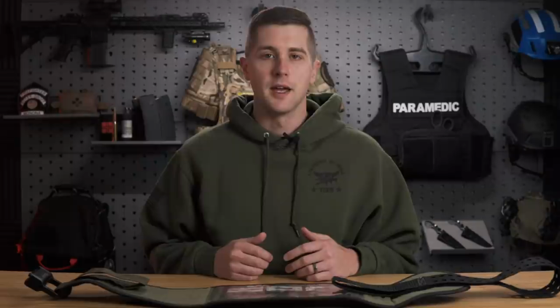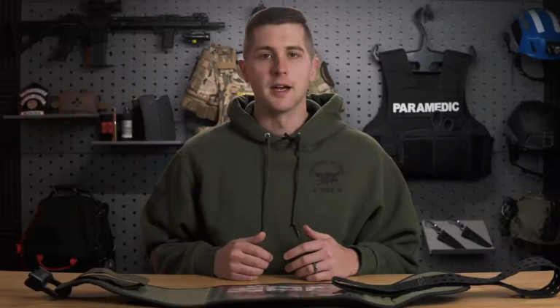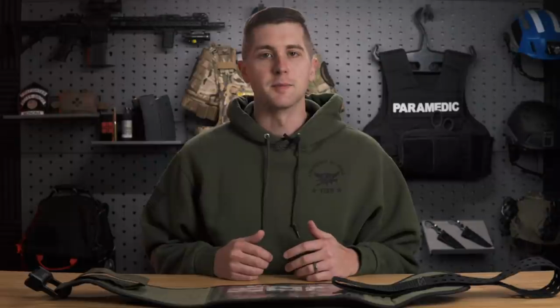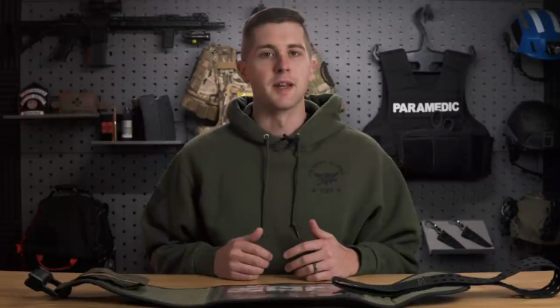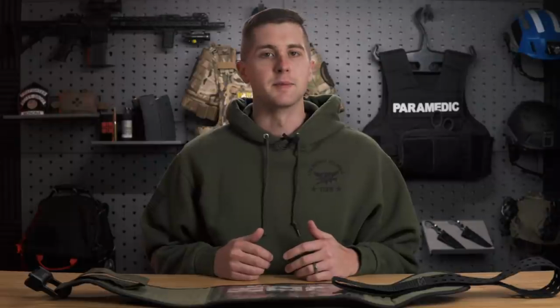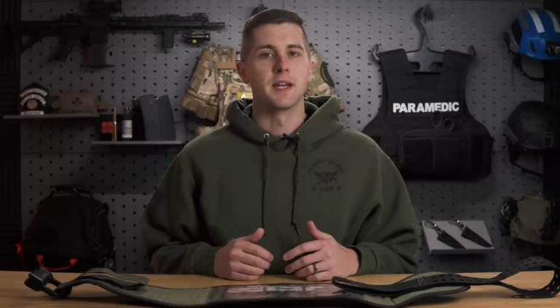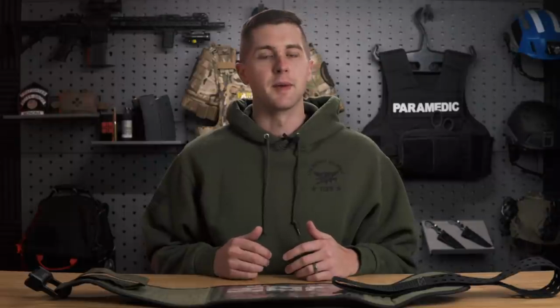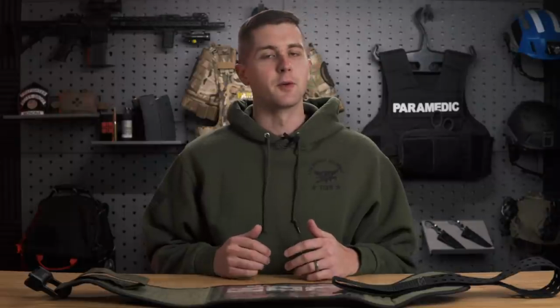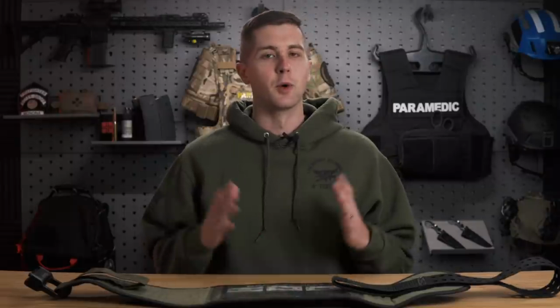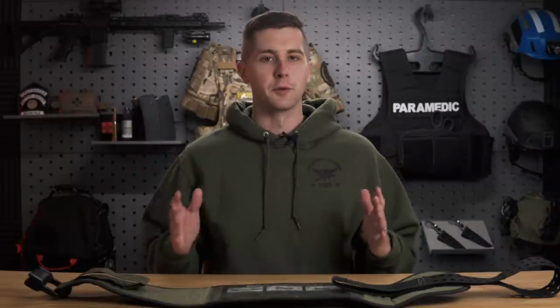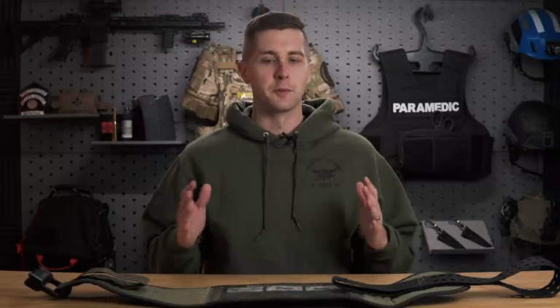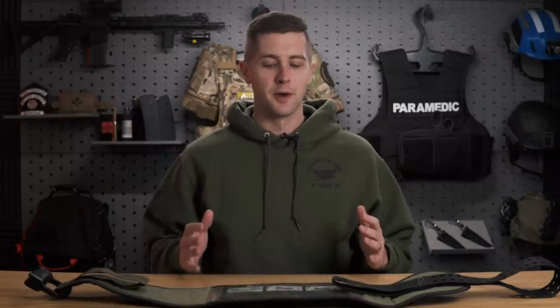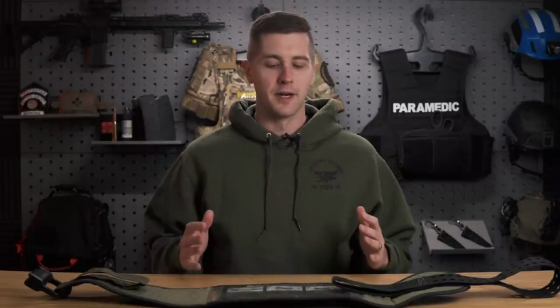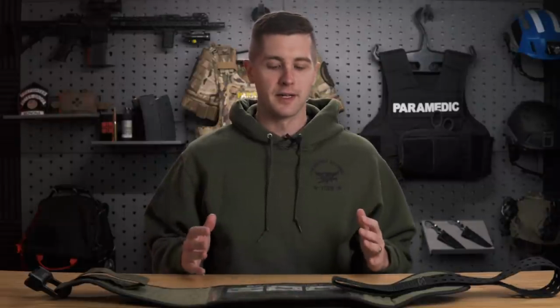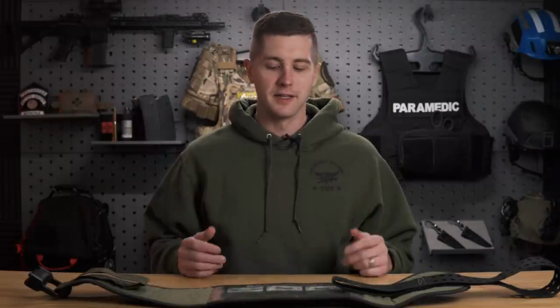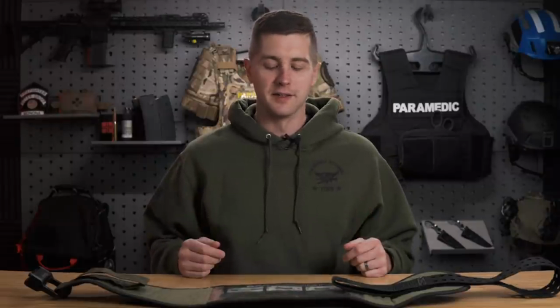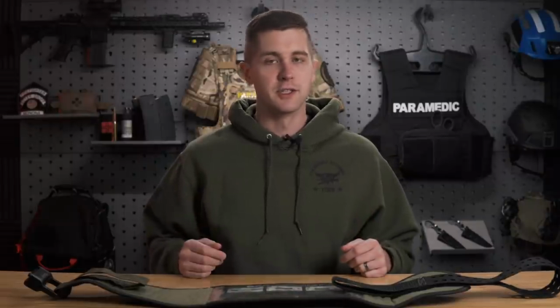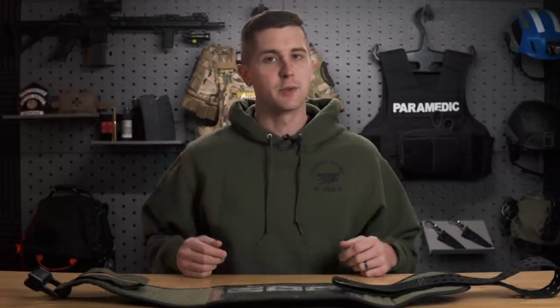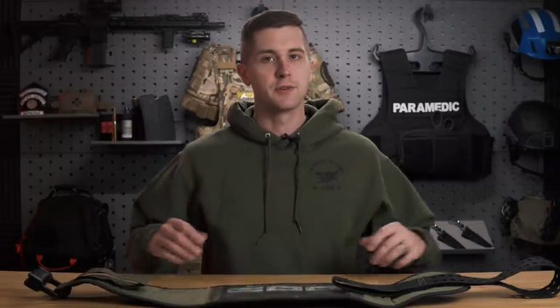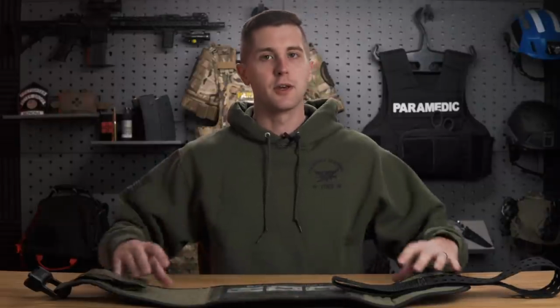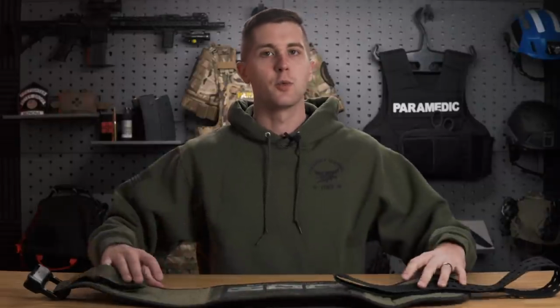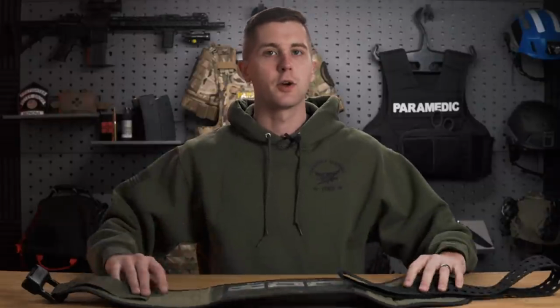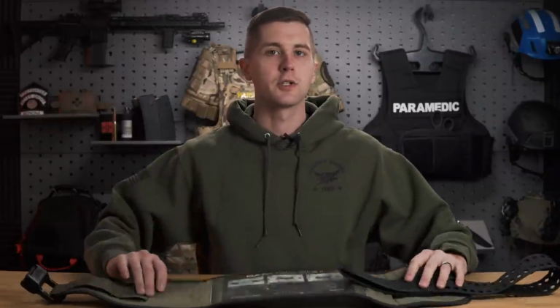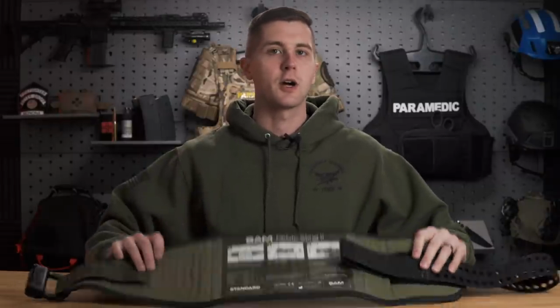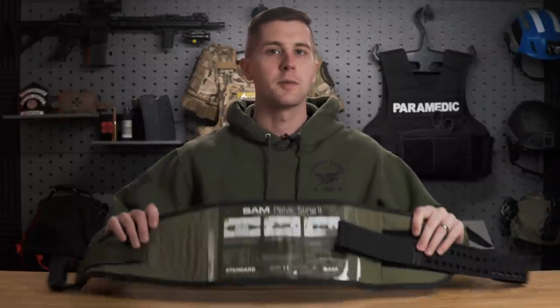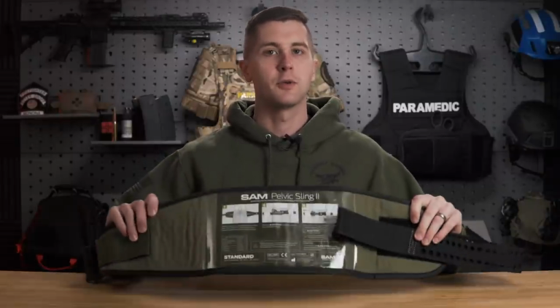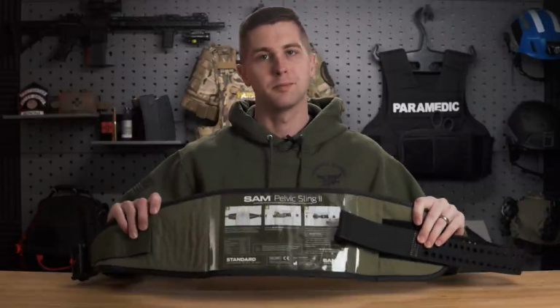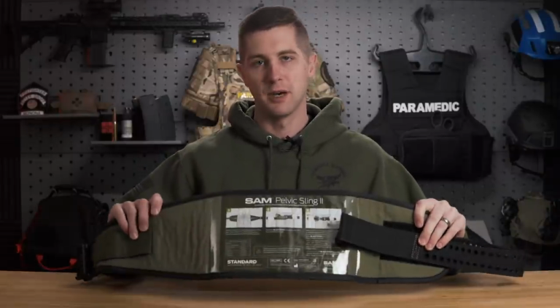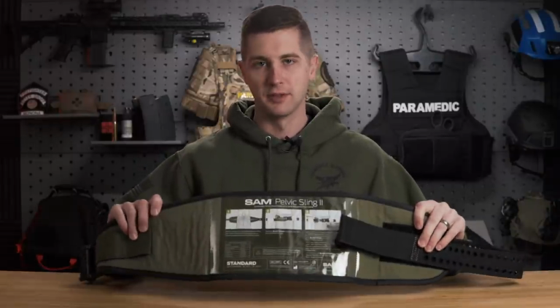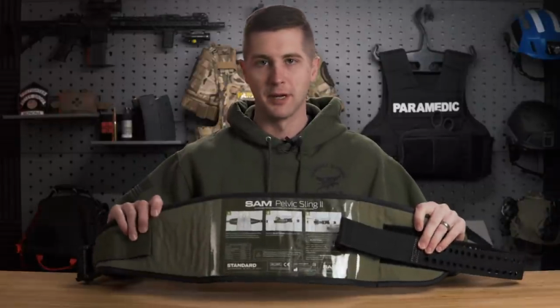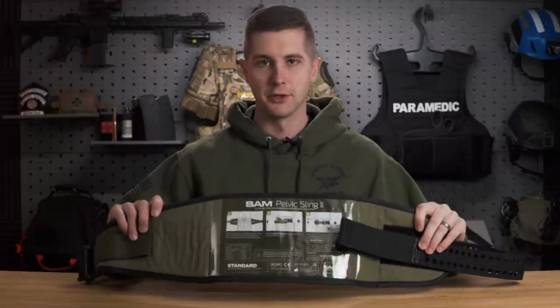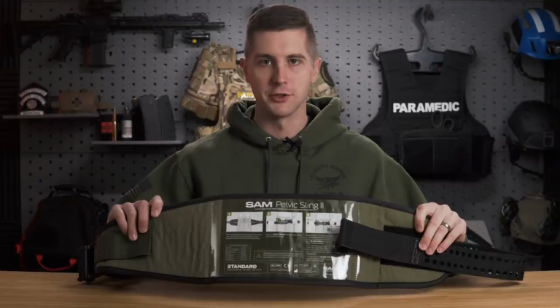Hey guys, my name's Sam and welcome to PrepMedic. In this week's video, we're going to talk about pelvic binders.